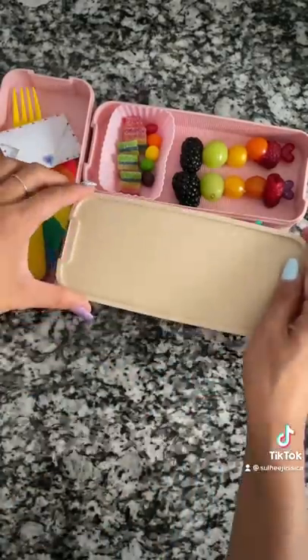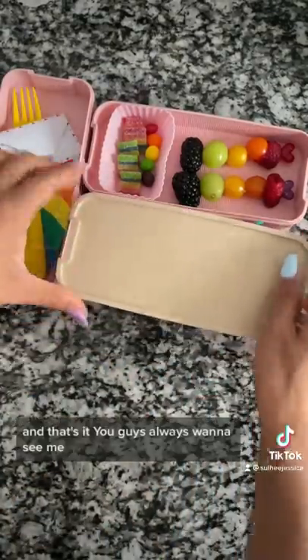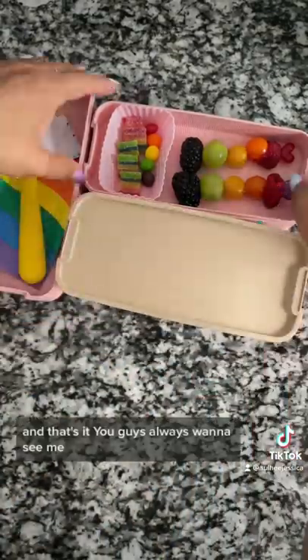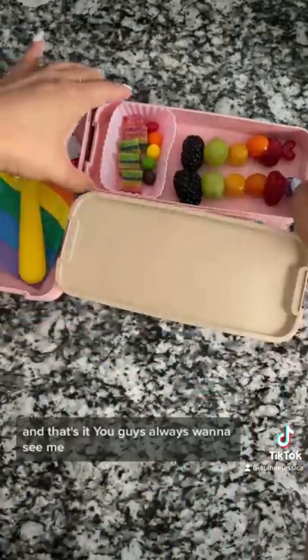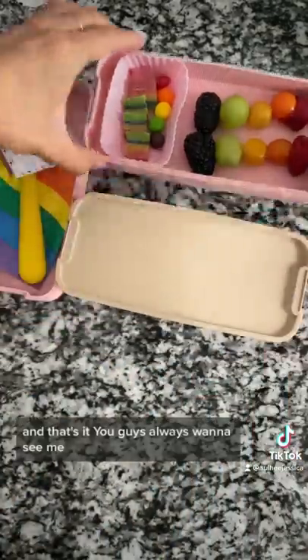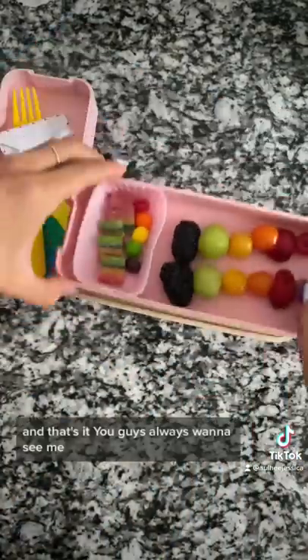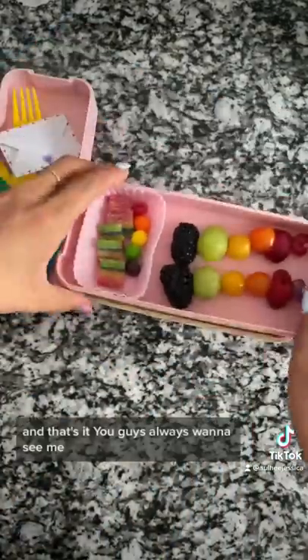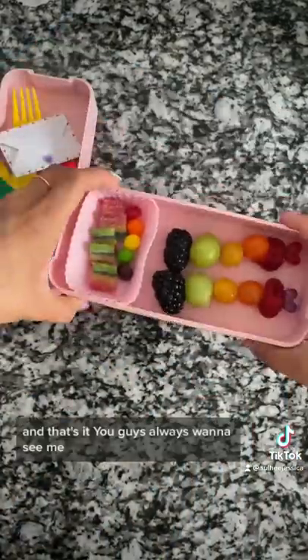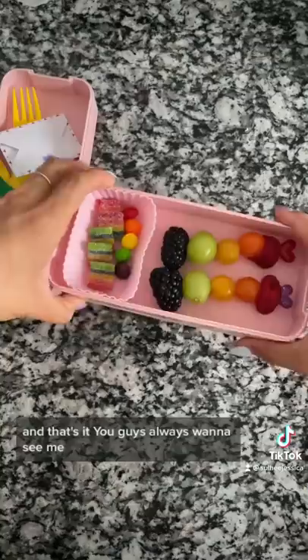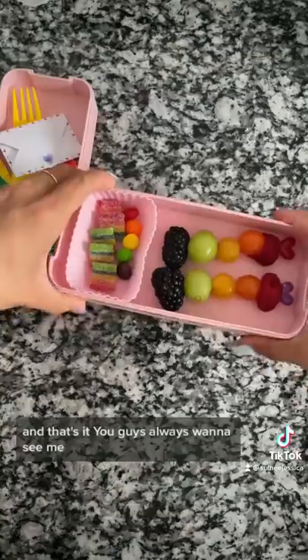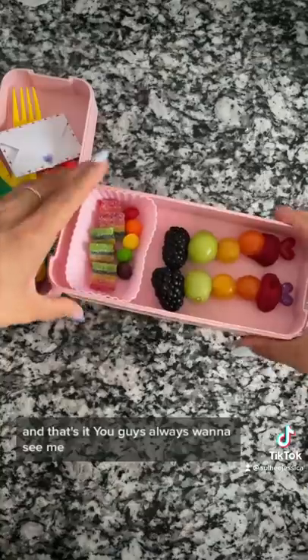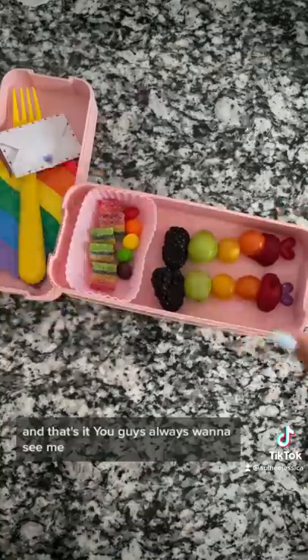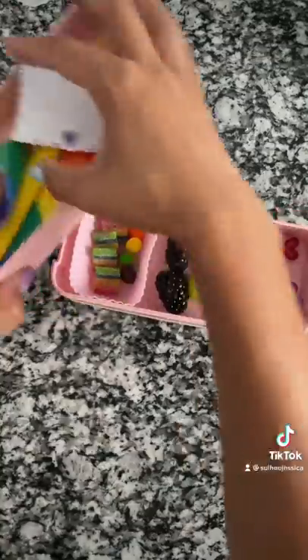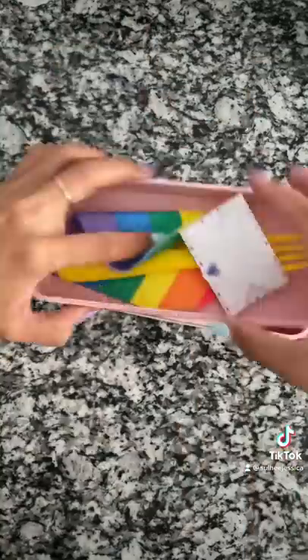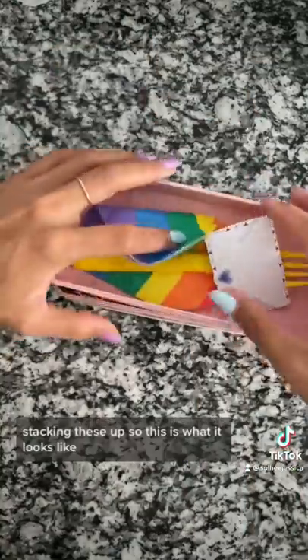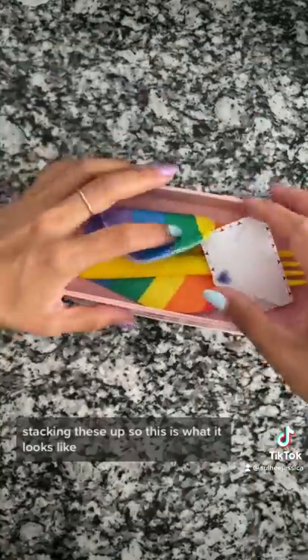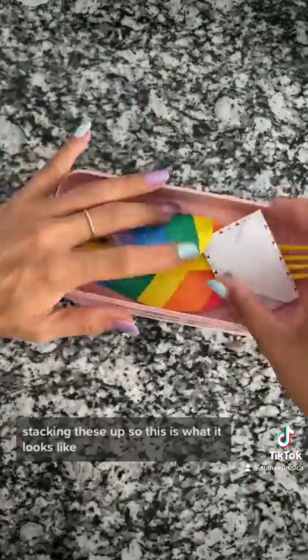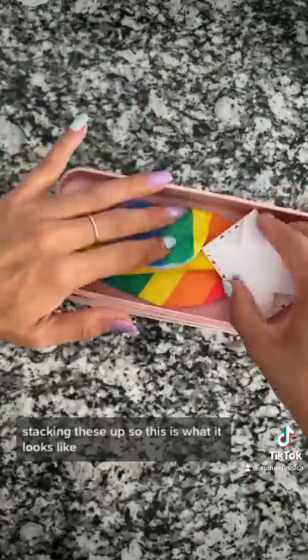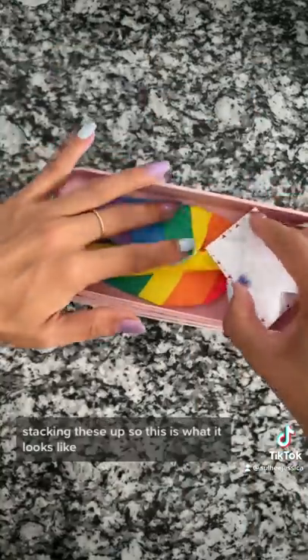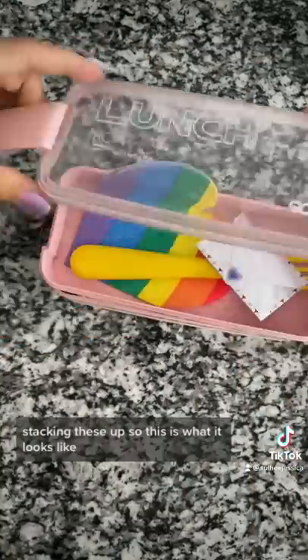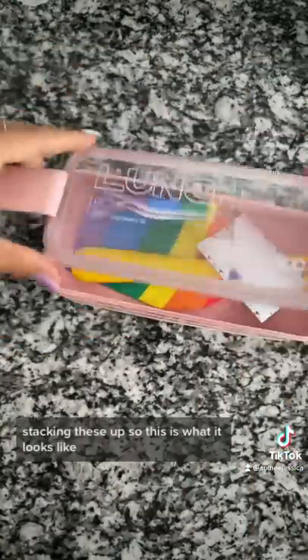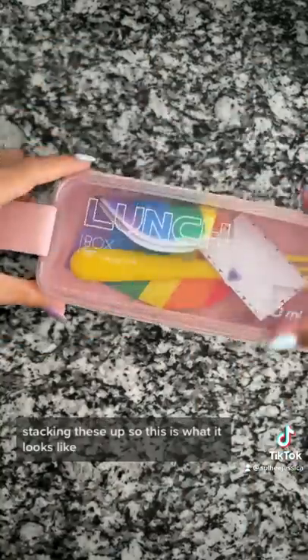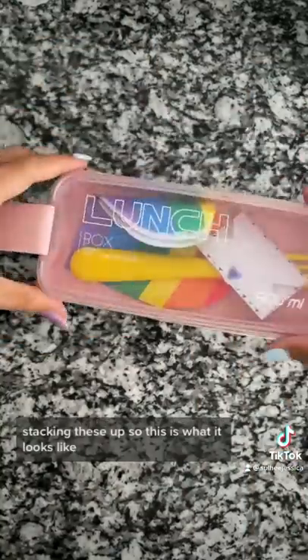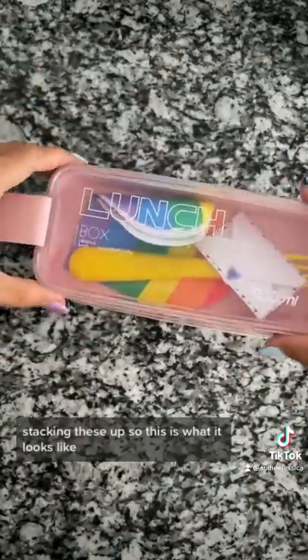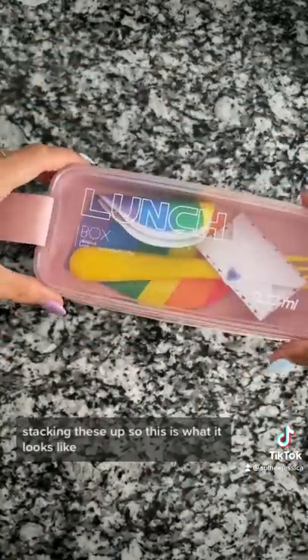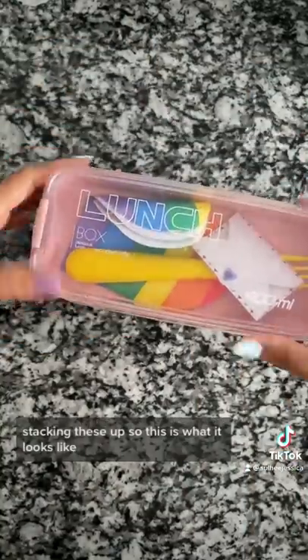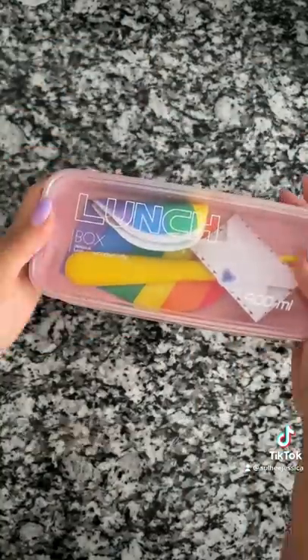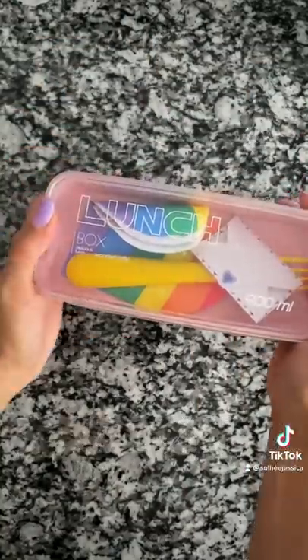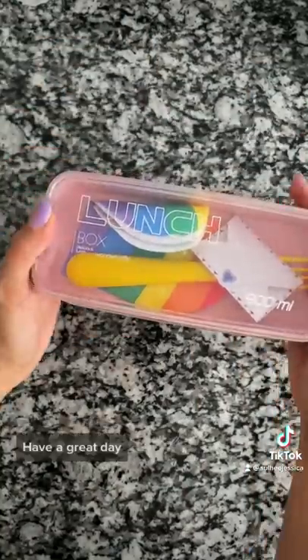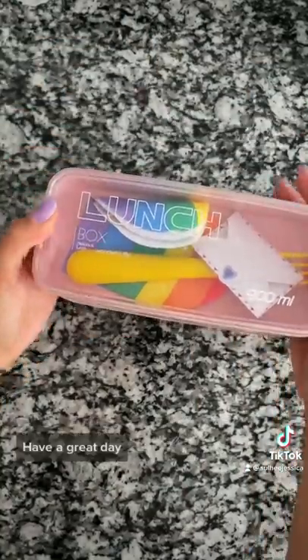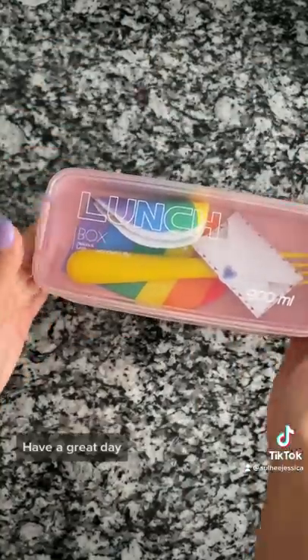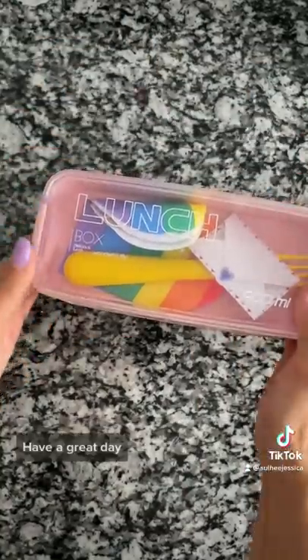And that's it. You guys always want to see me stacking these up, so this is what it looks like. Have a great day! Bye!